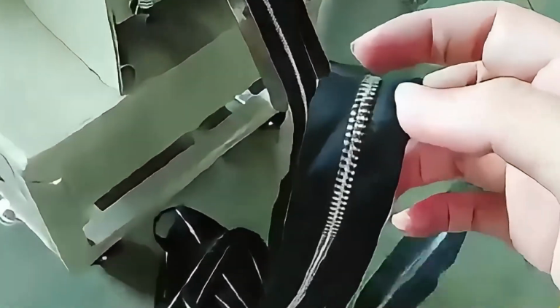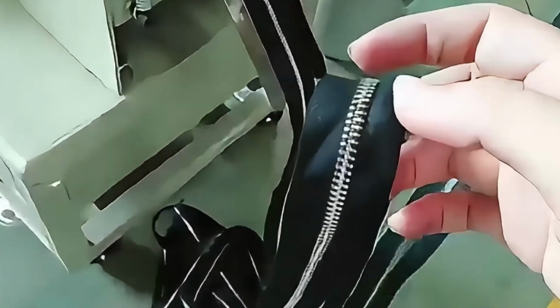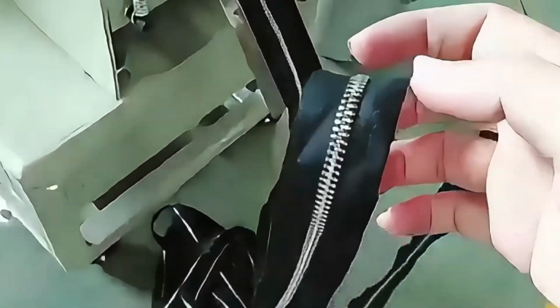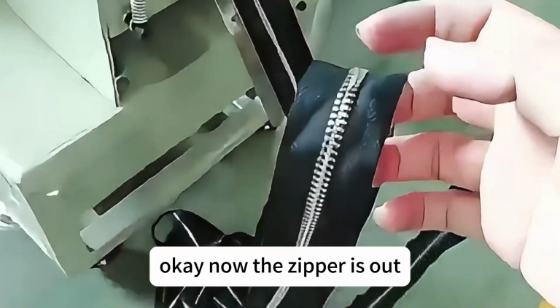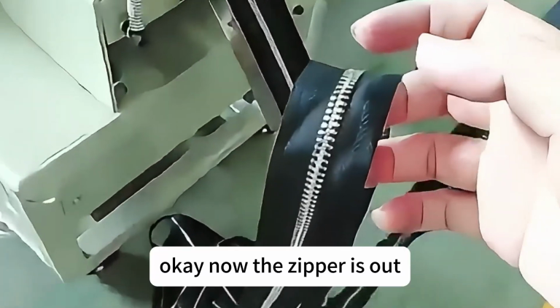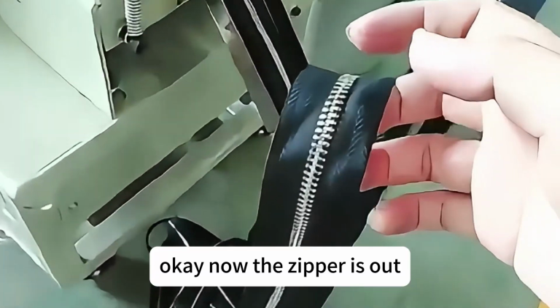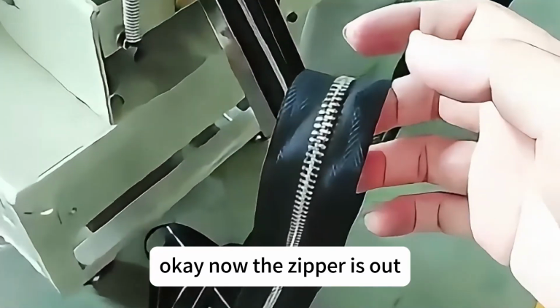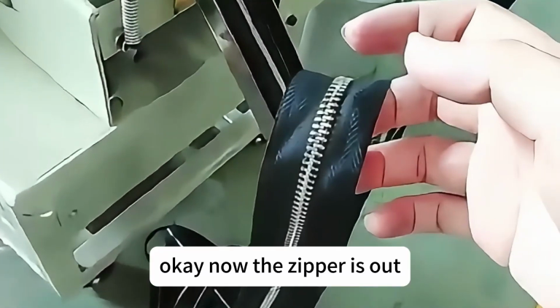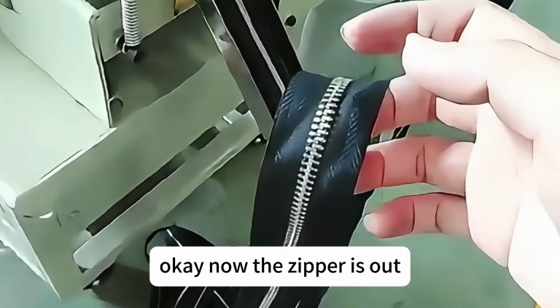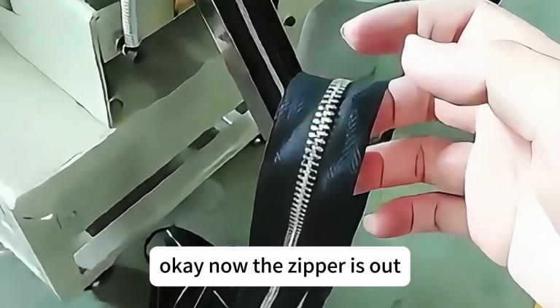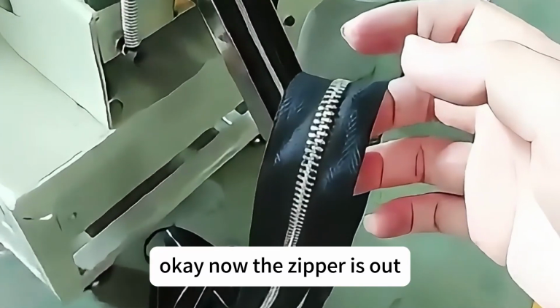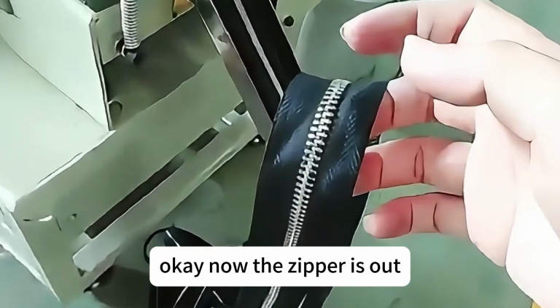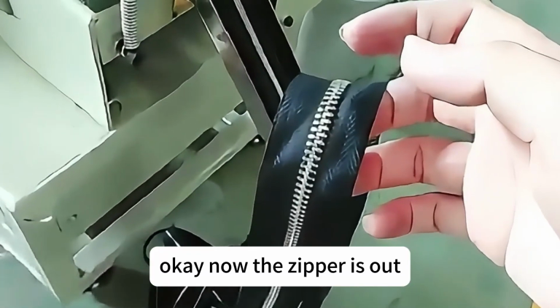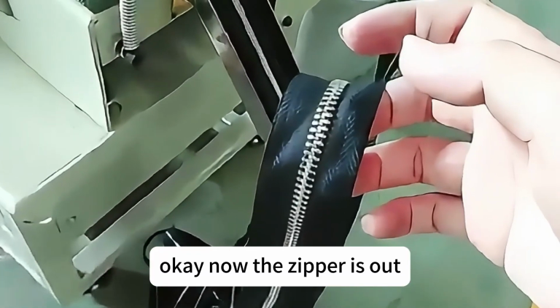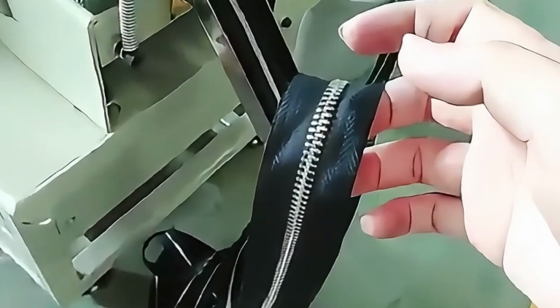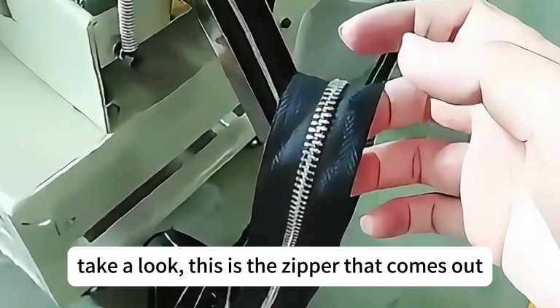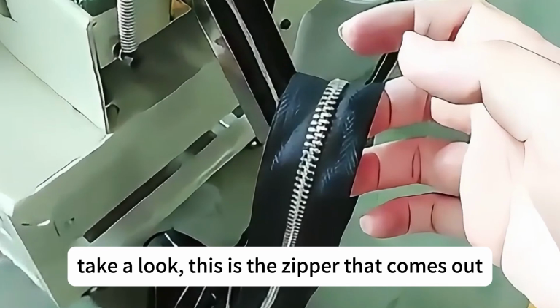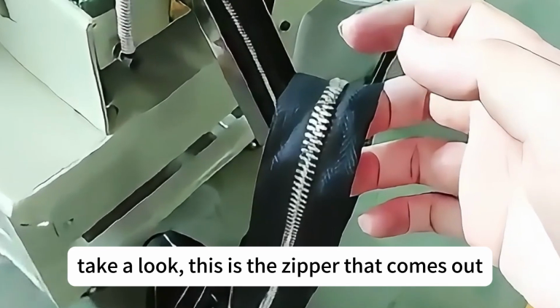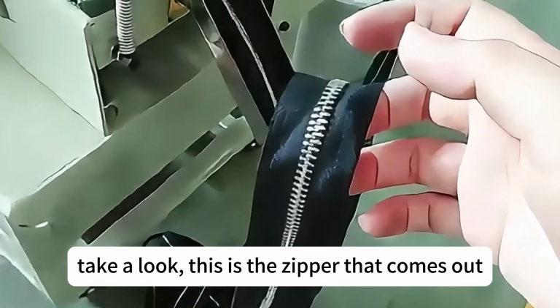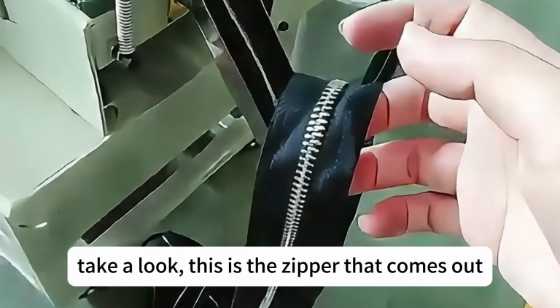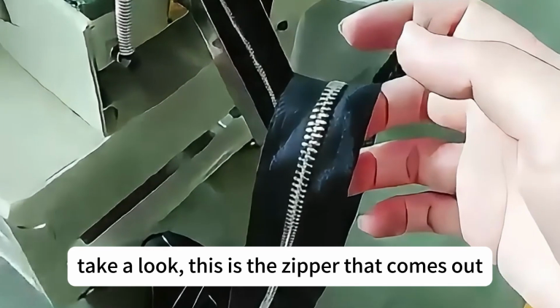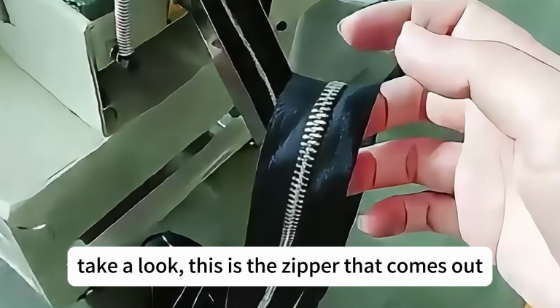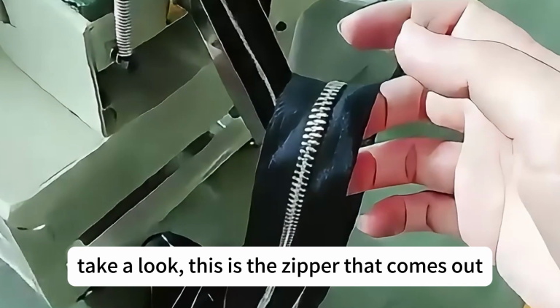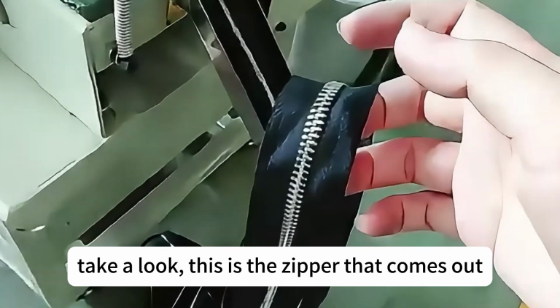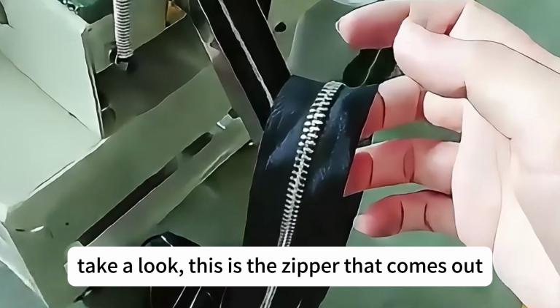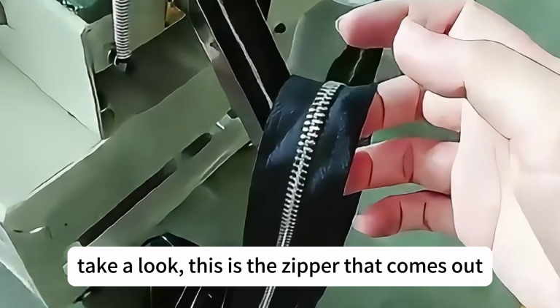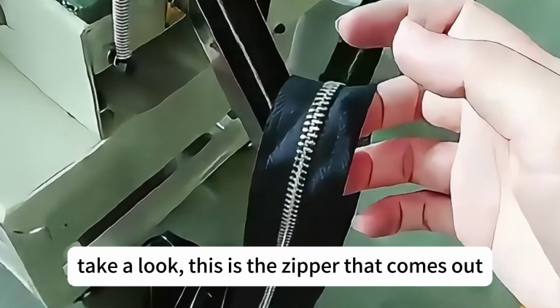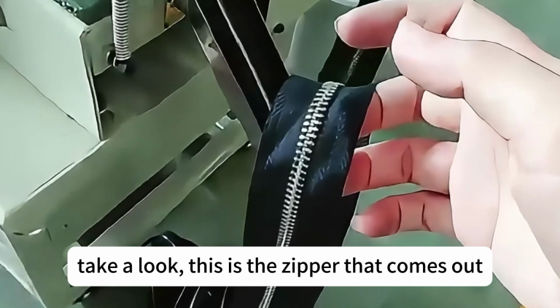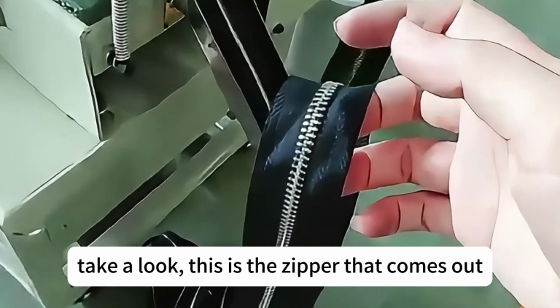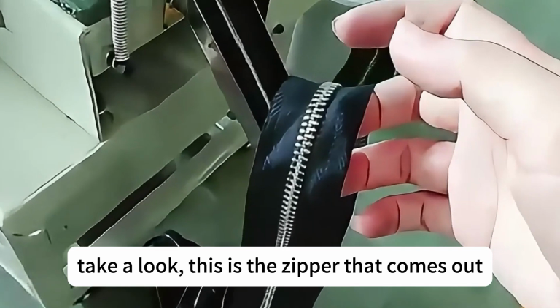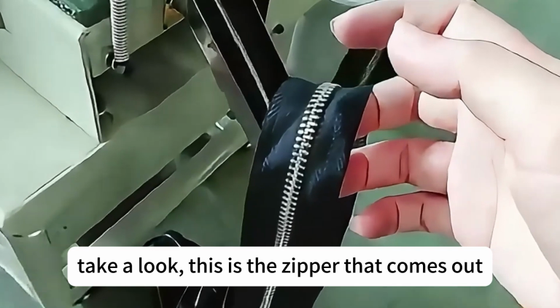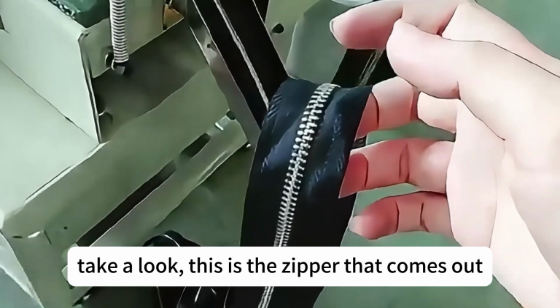Okay, now the zipper is out. Take a look at the zipper — this is a zipper that comes out of the machine after processing.